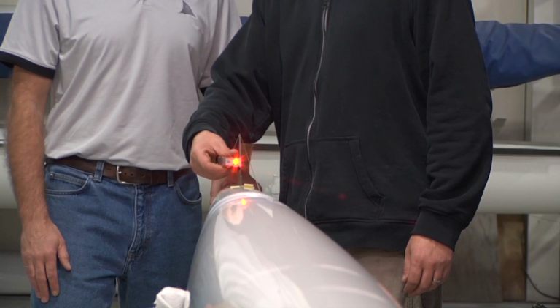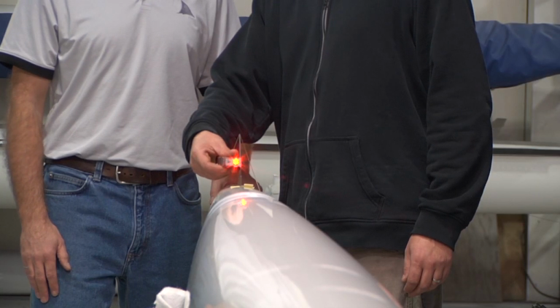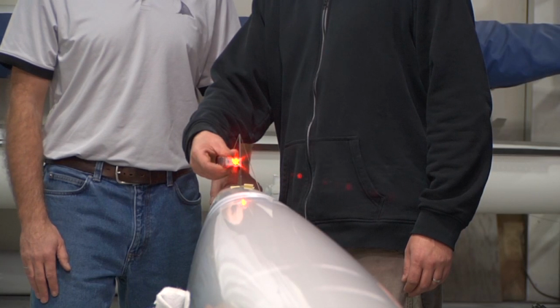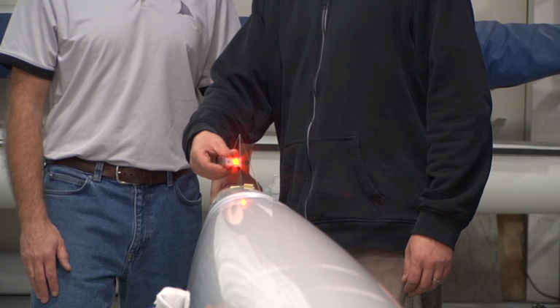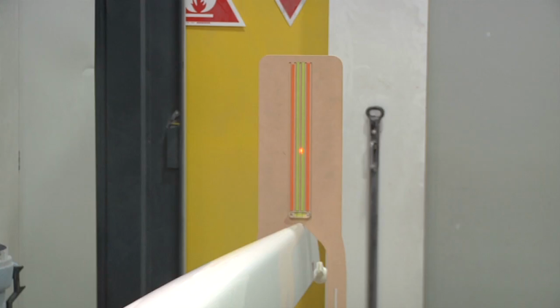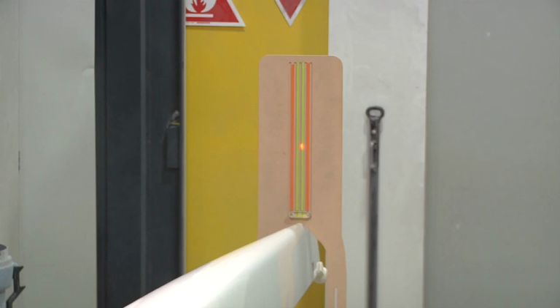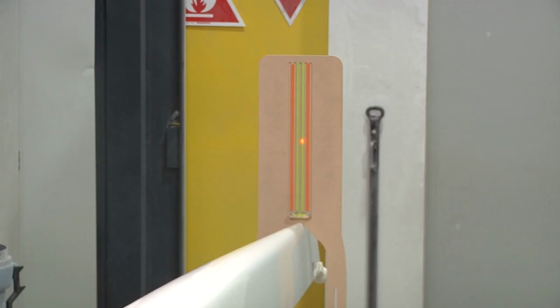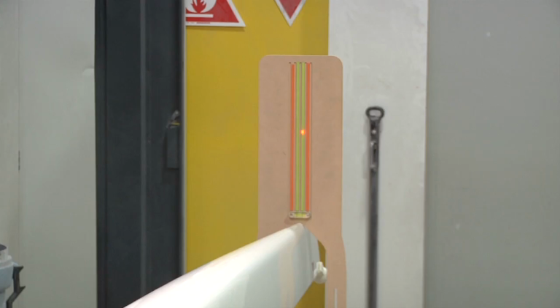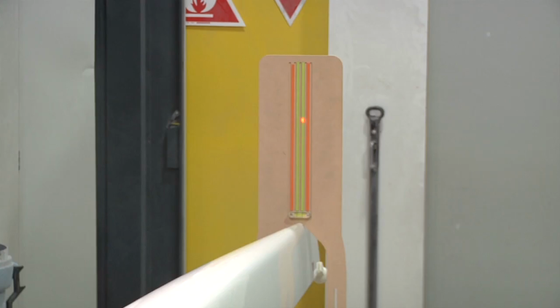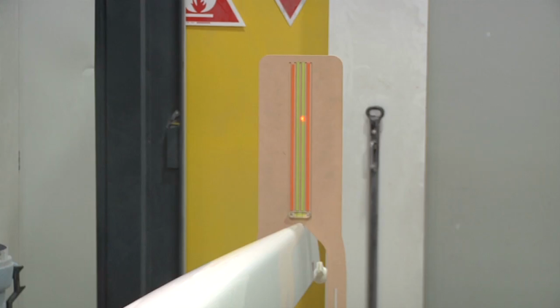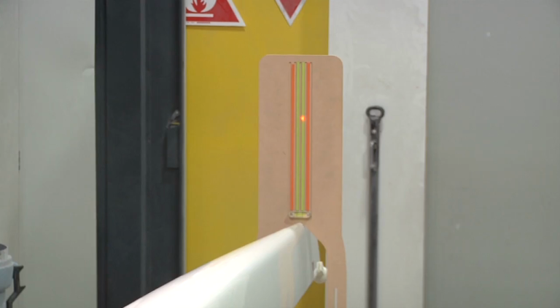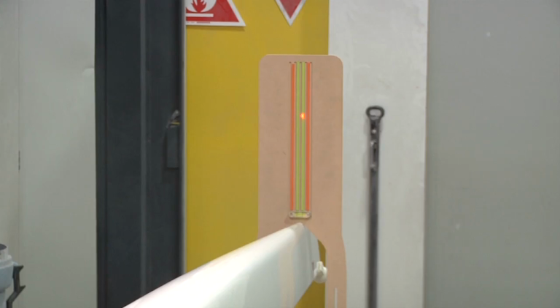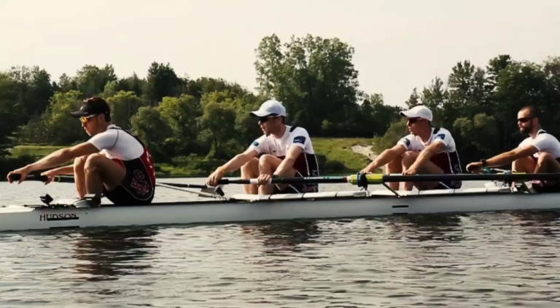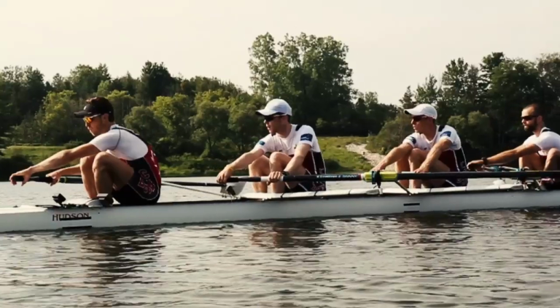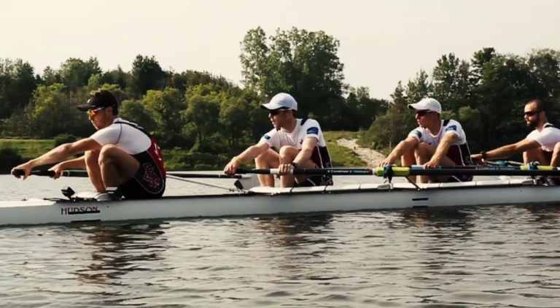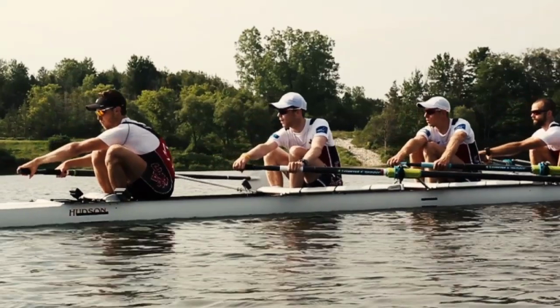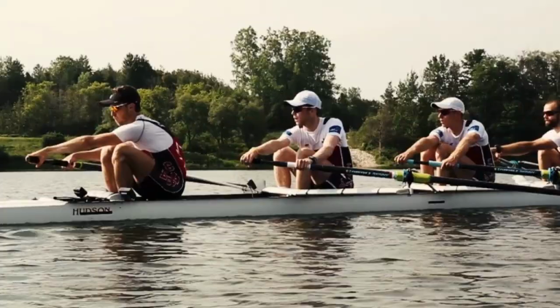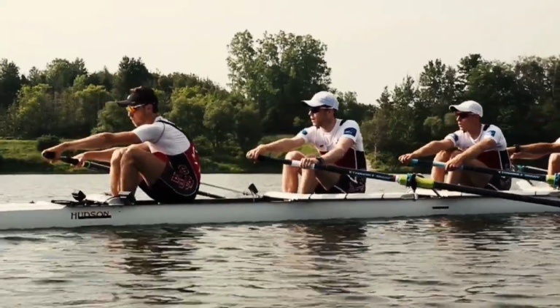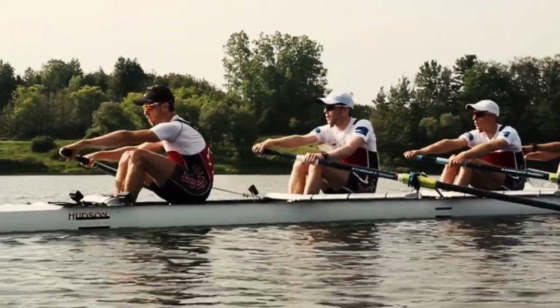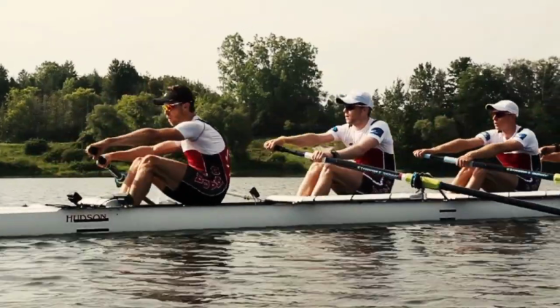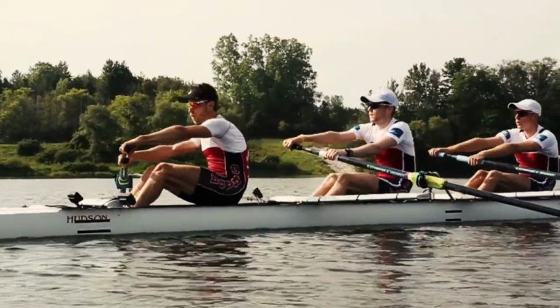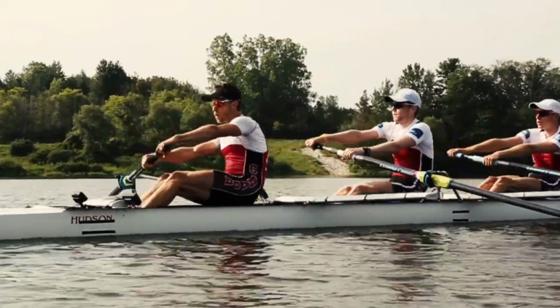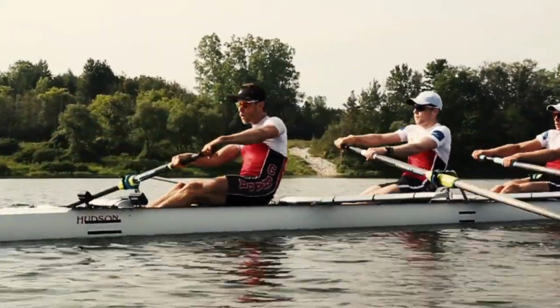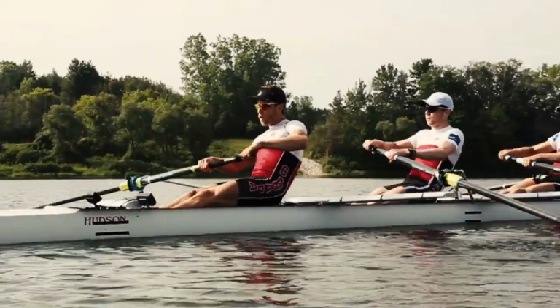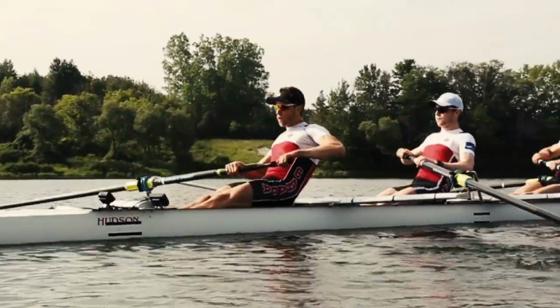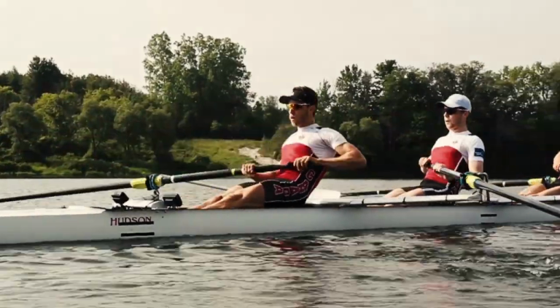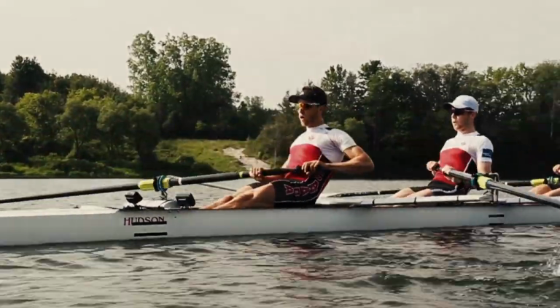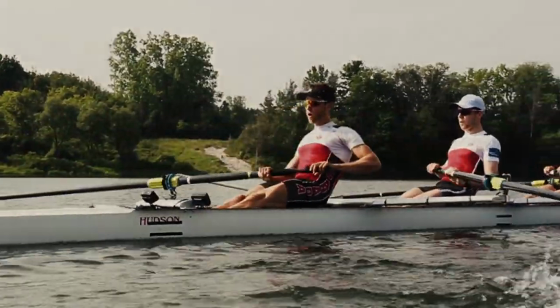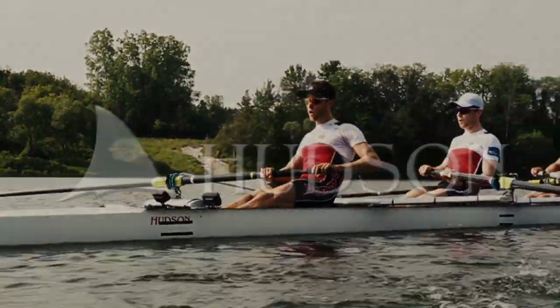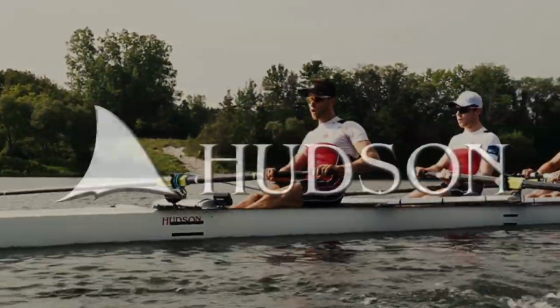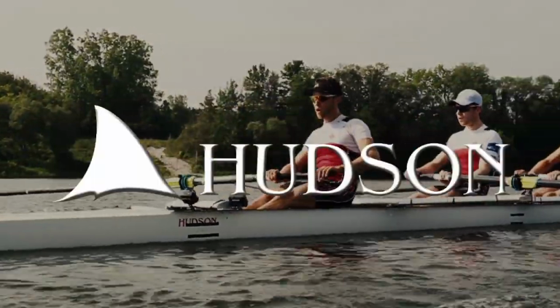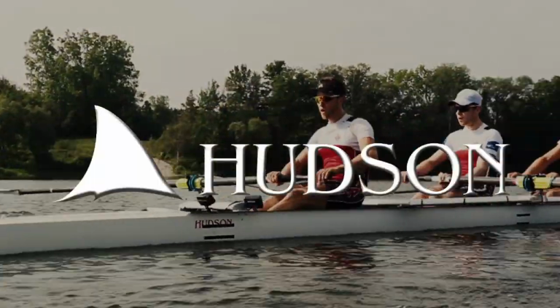It also allows us to incrementally improve the boats over time and know exactly the impact on the product of changes we may make upstream of that.